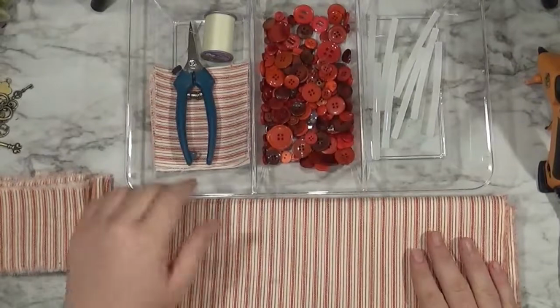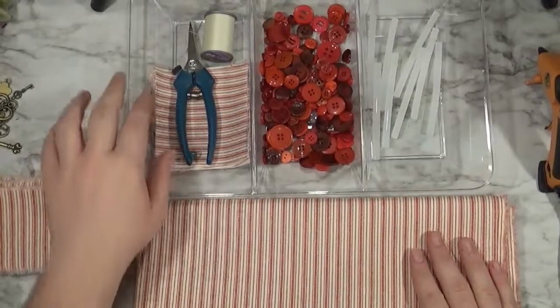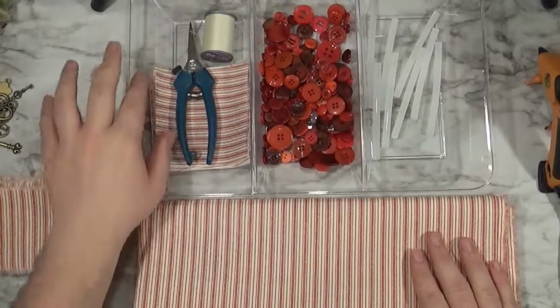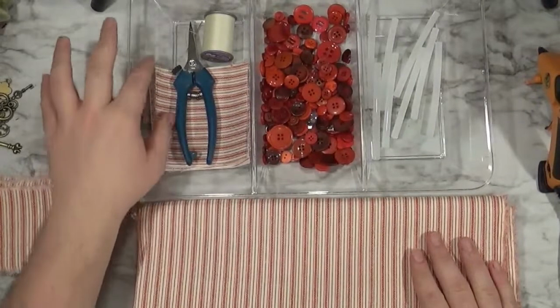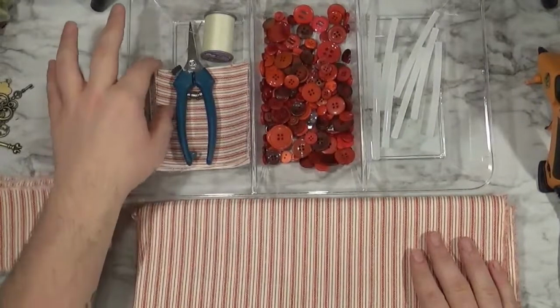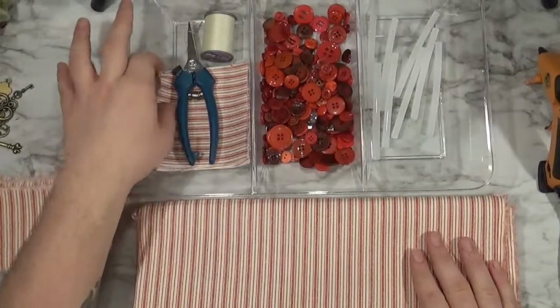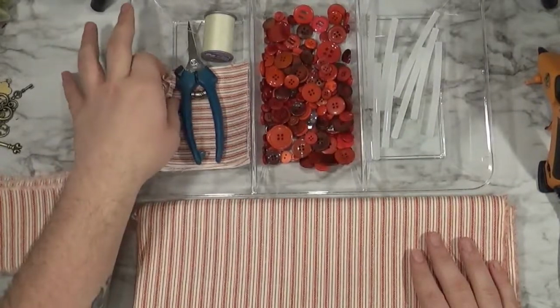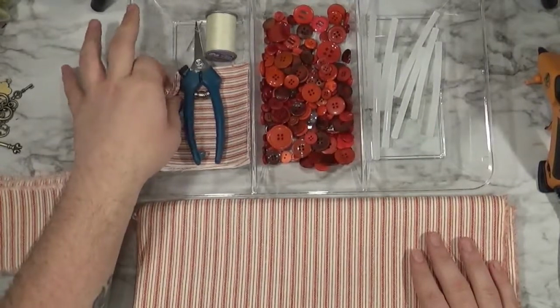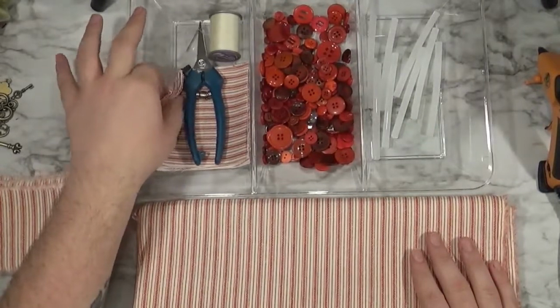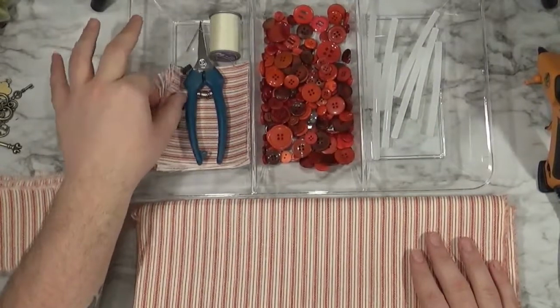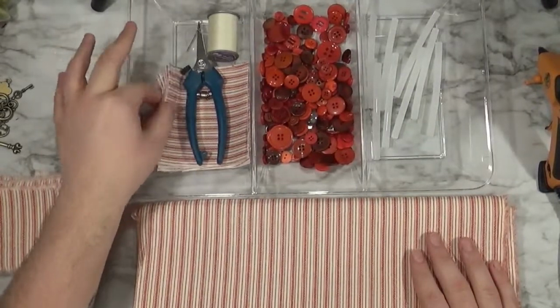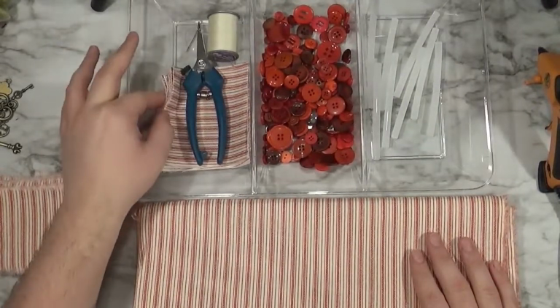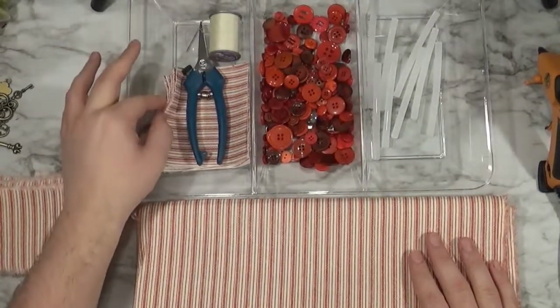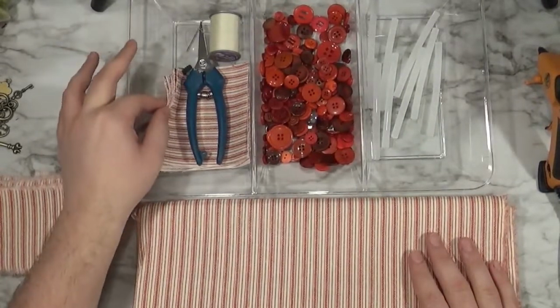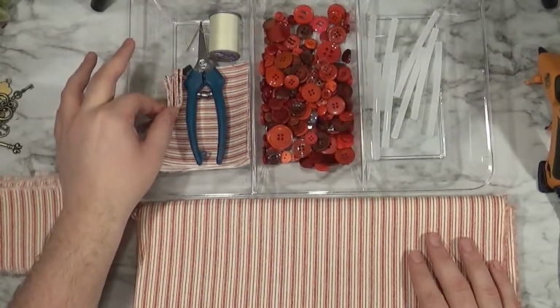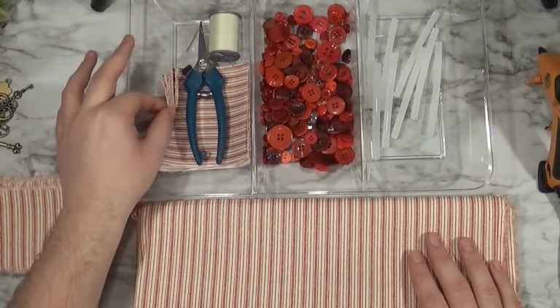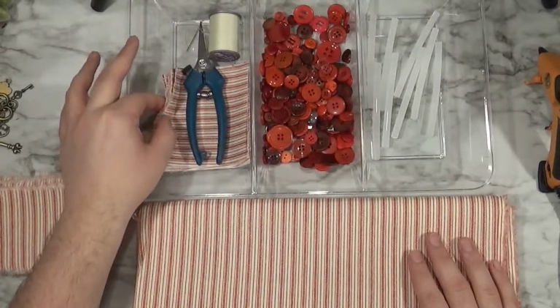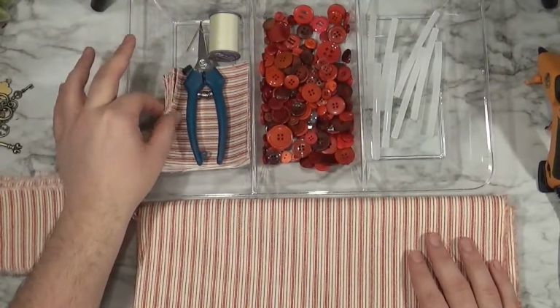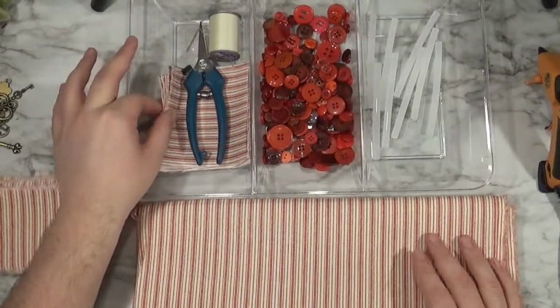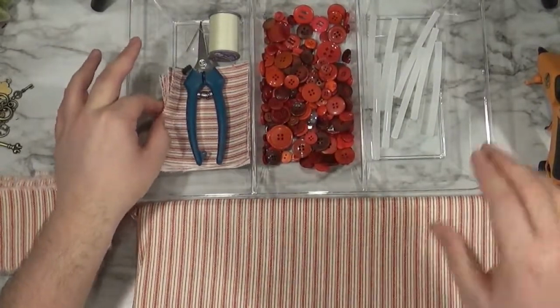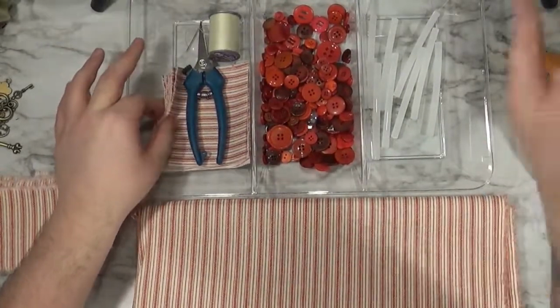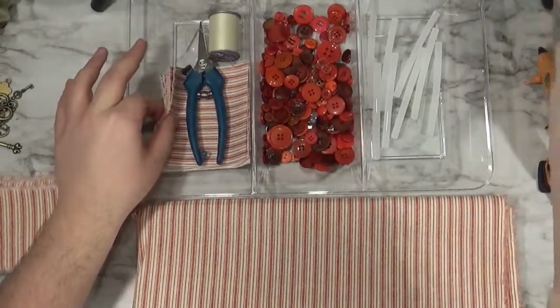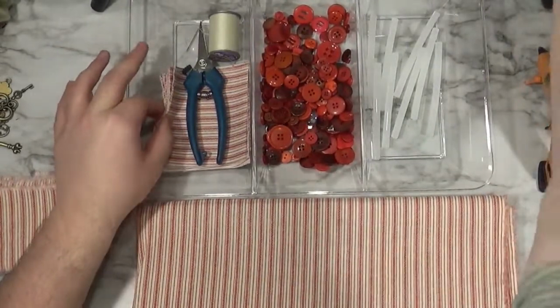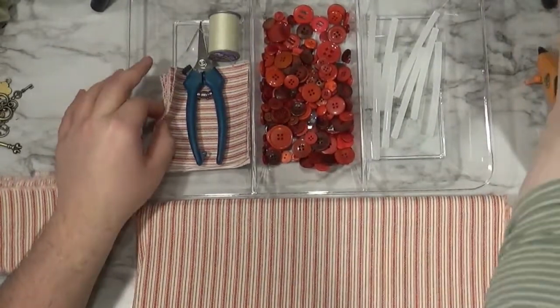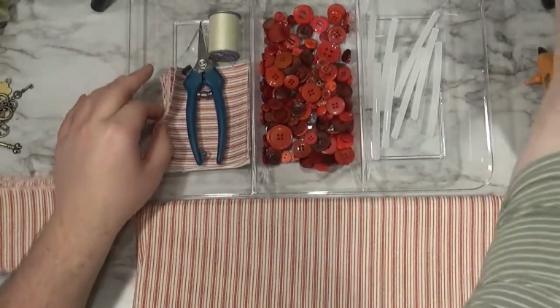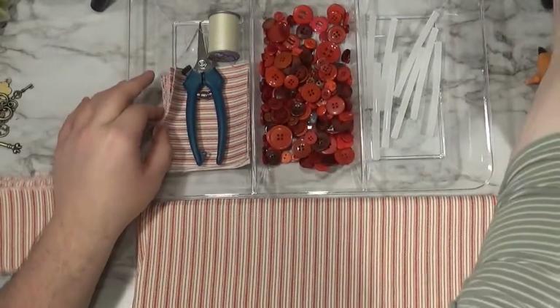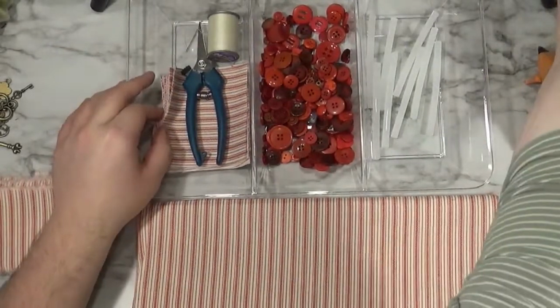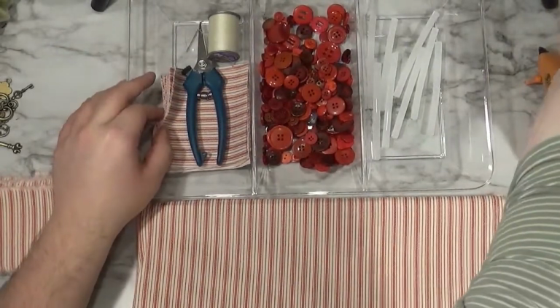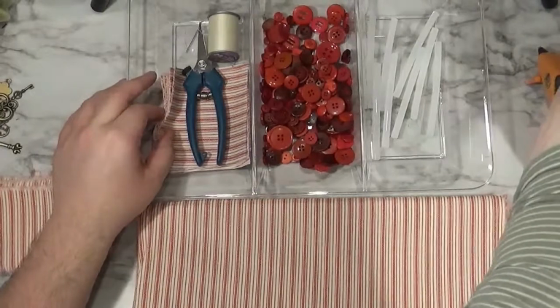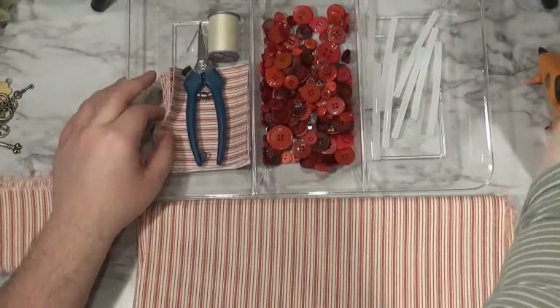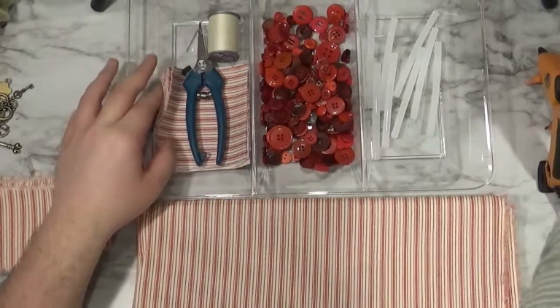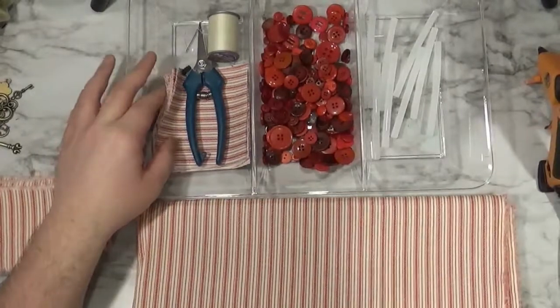Most of the fabric will be cut into four-inch squares. The rest is cut into two and a half inch strips.